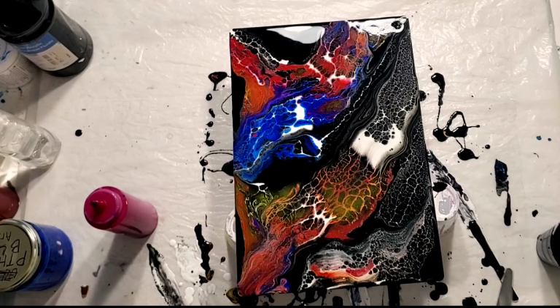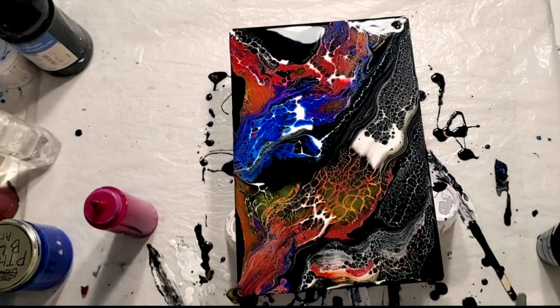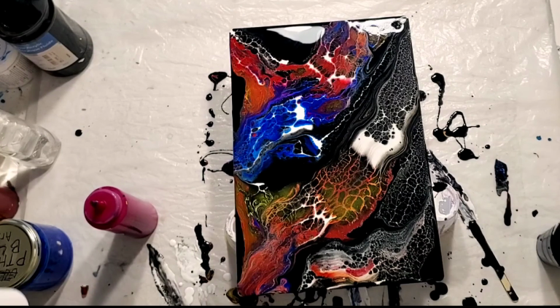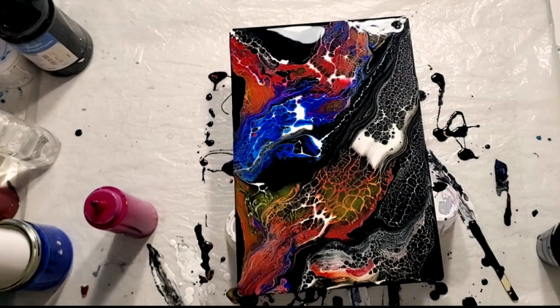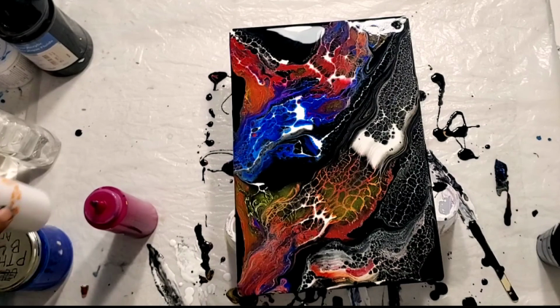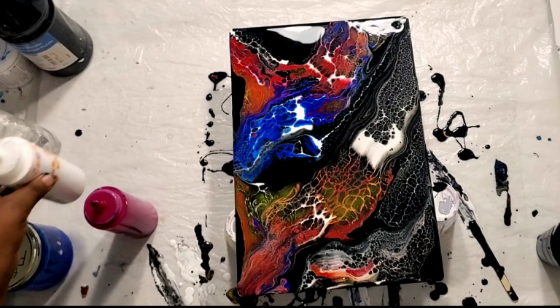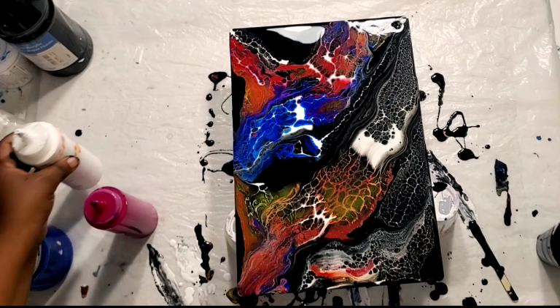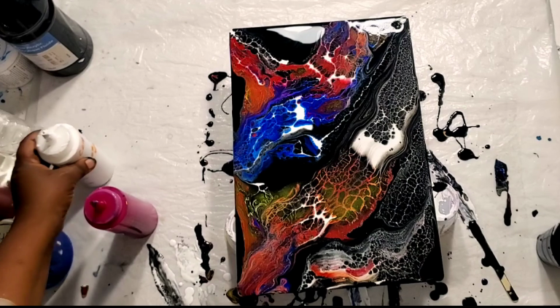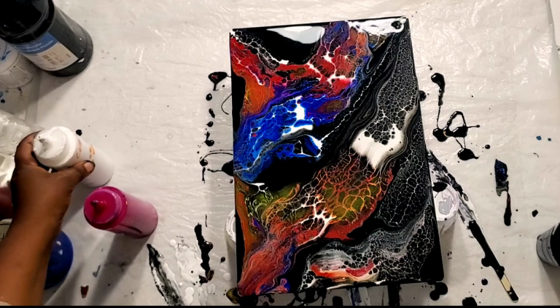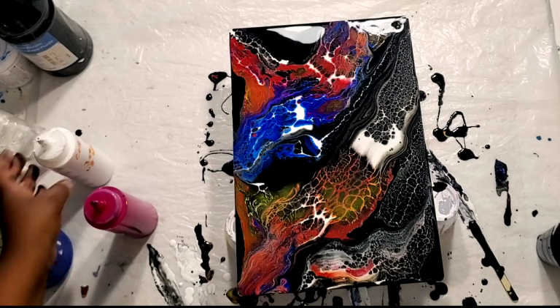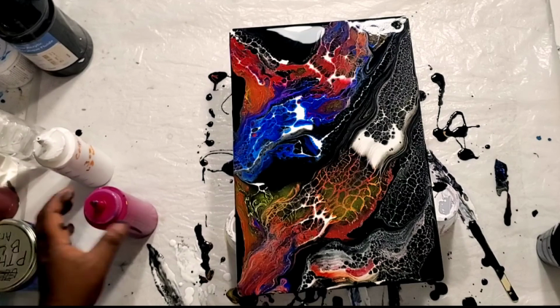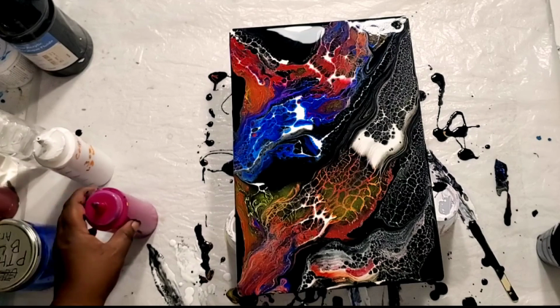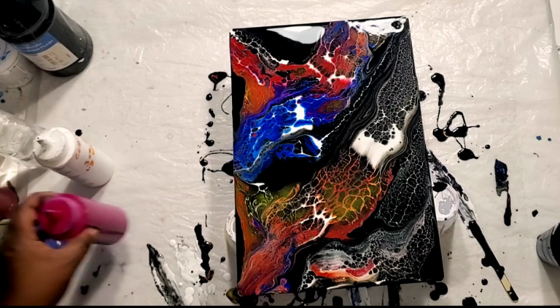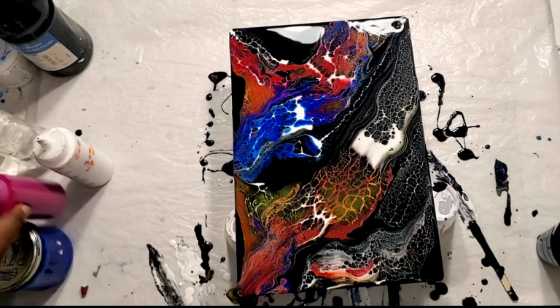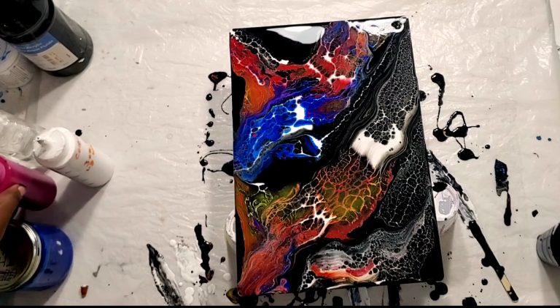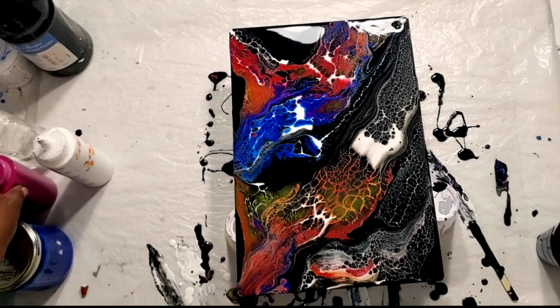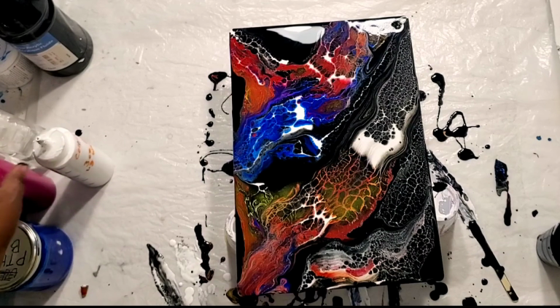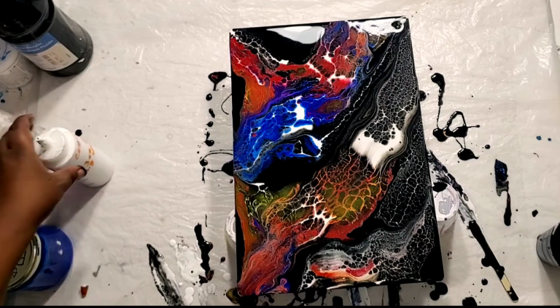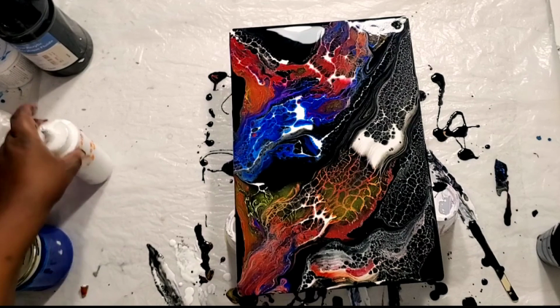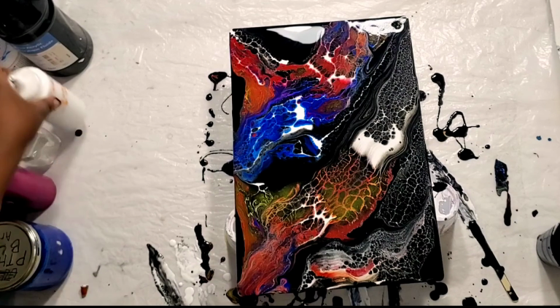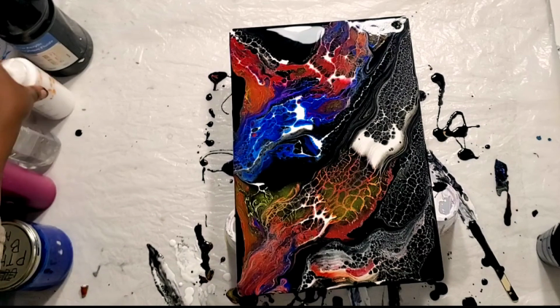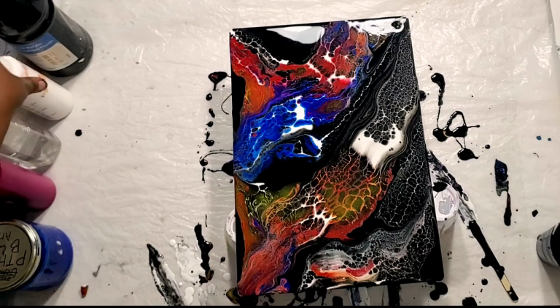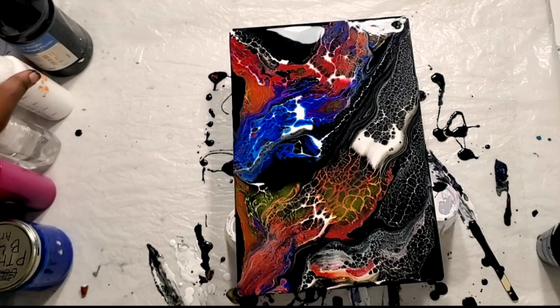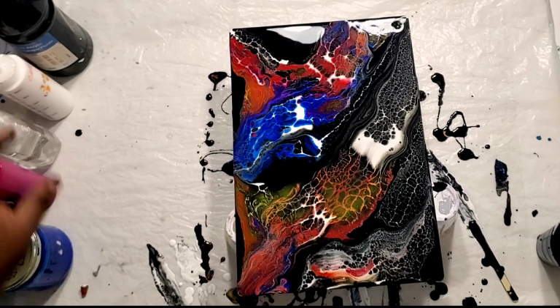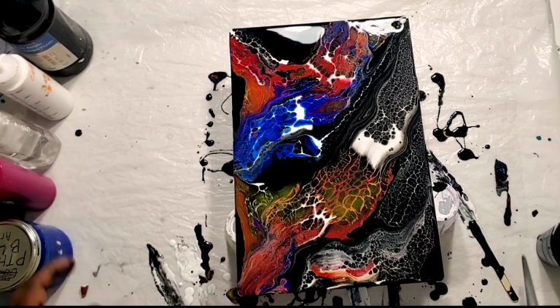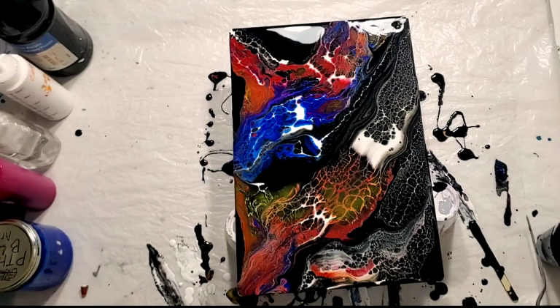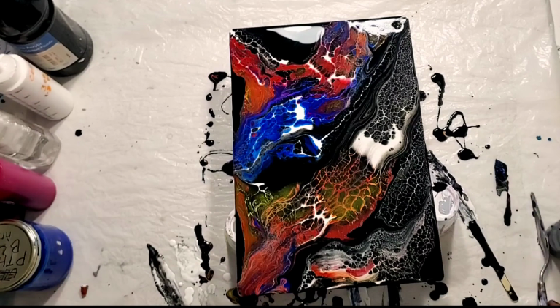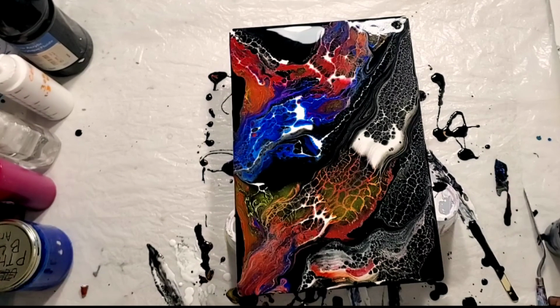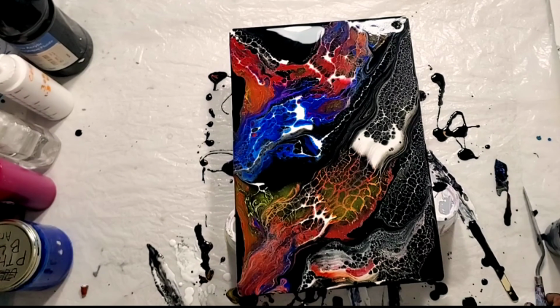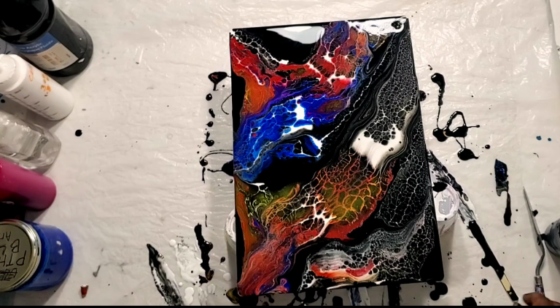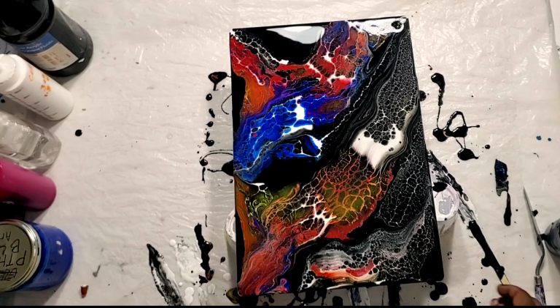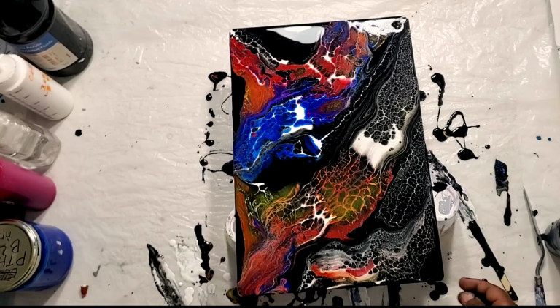Alright, so I'm going to bring you down and show you how this turned out. It's beautiful!